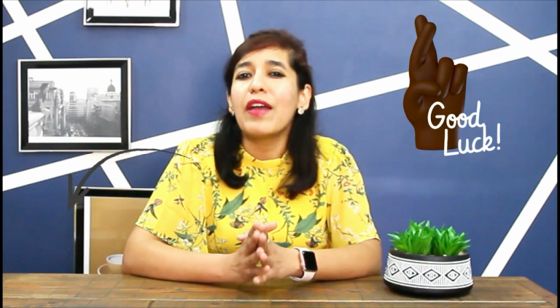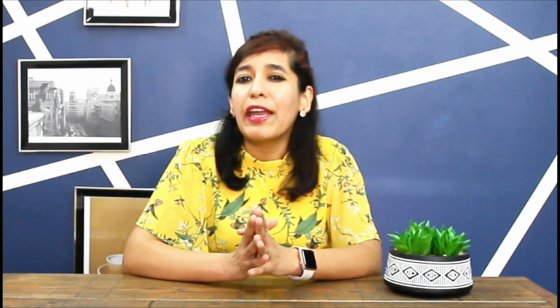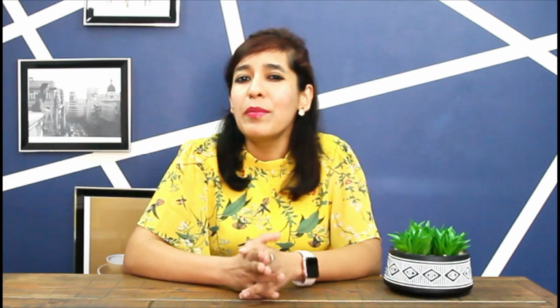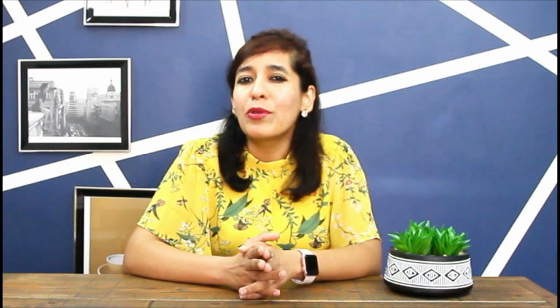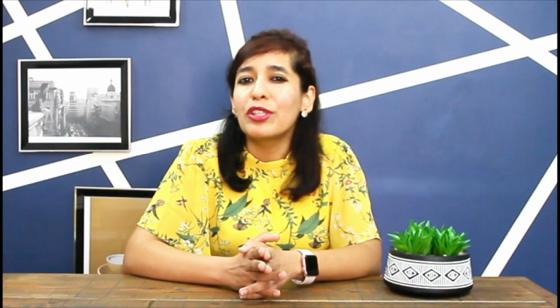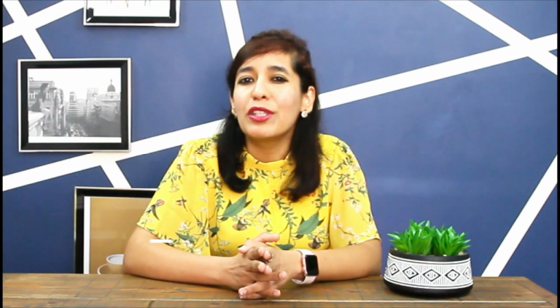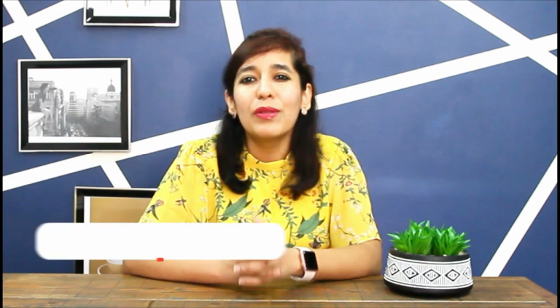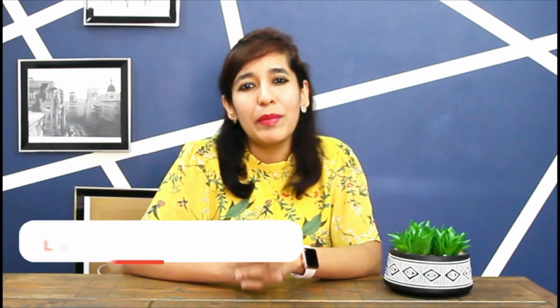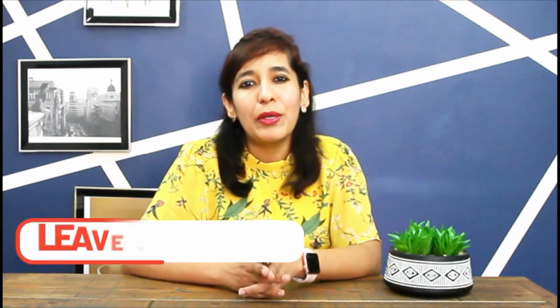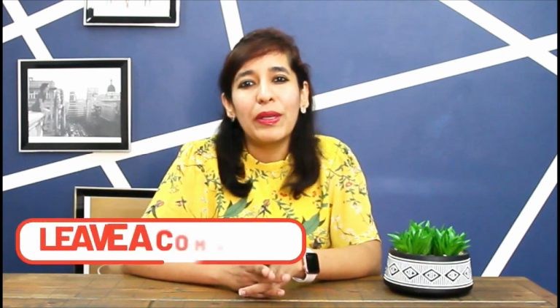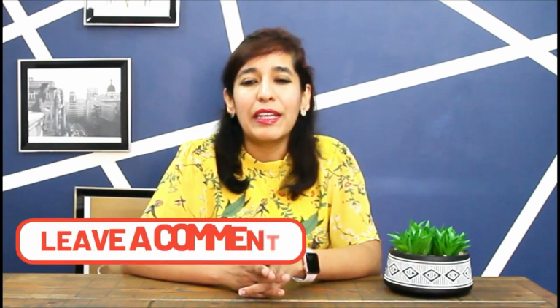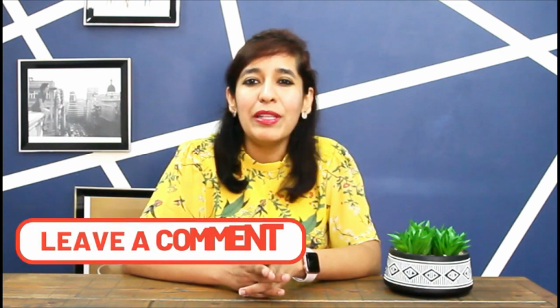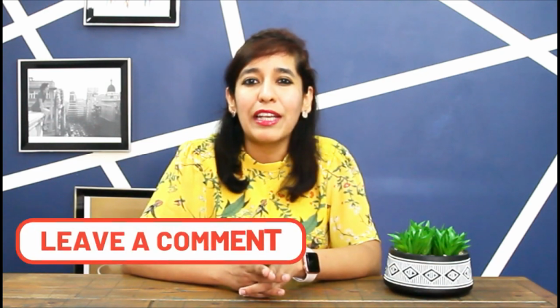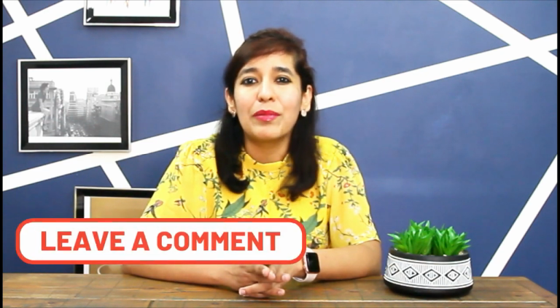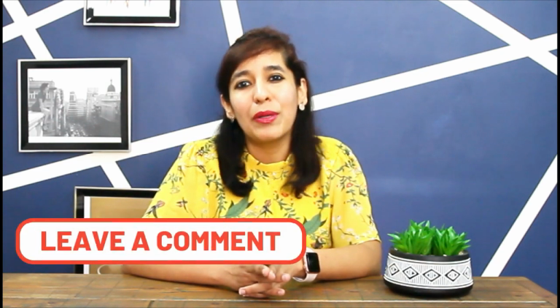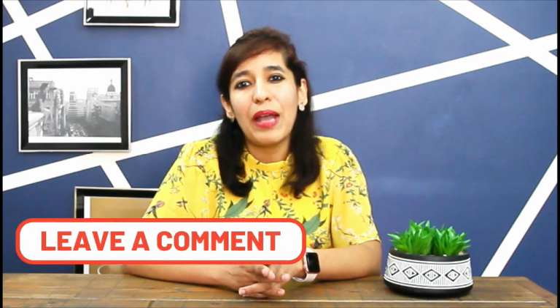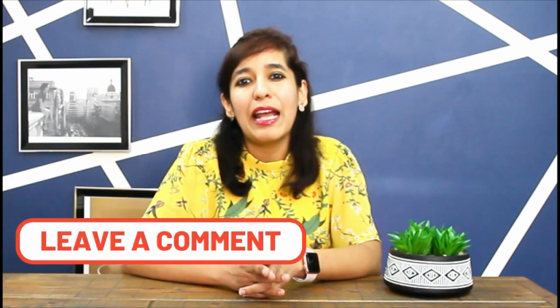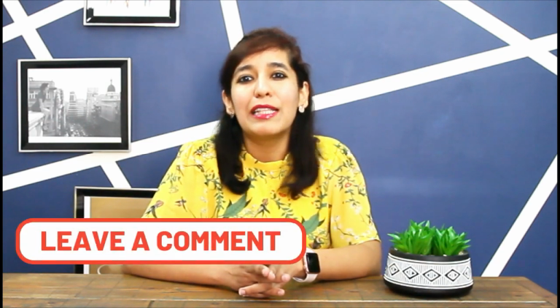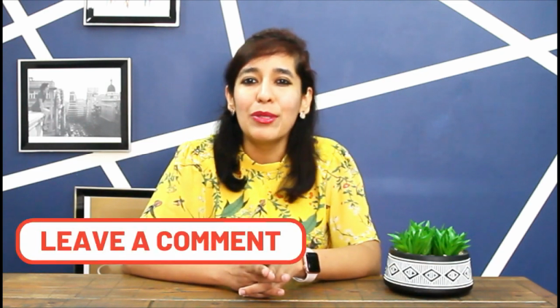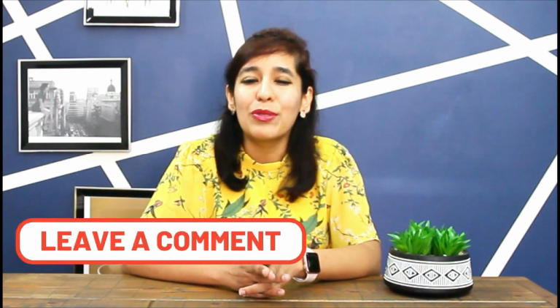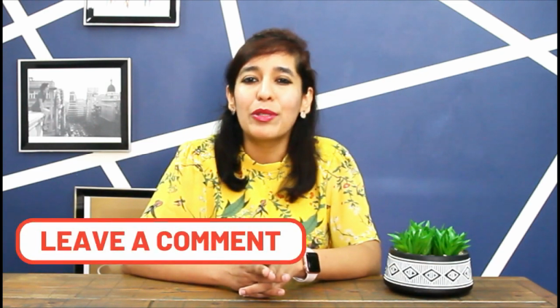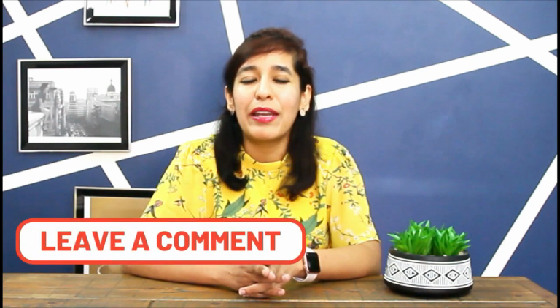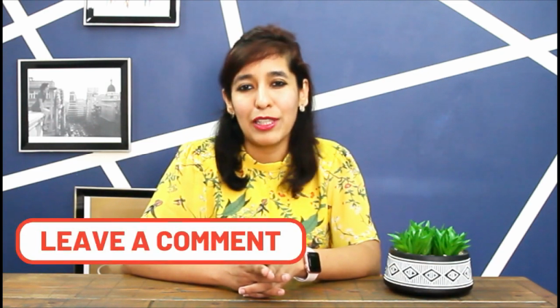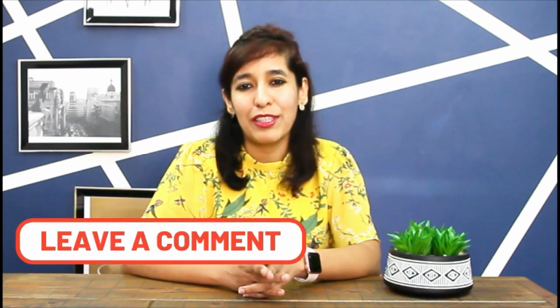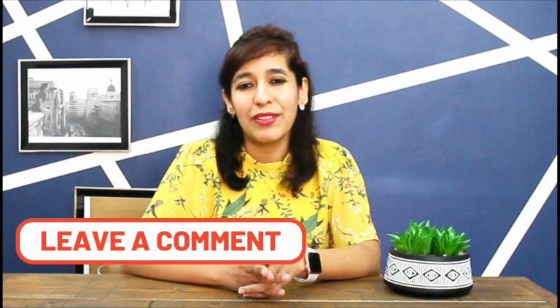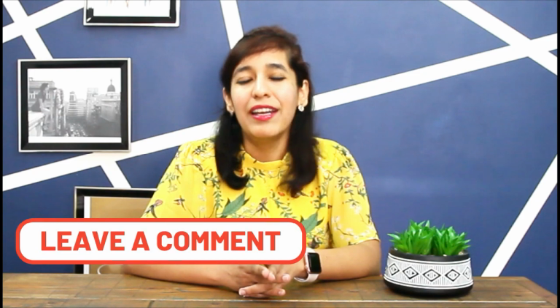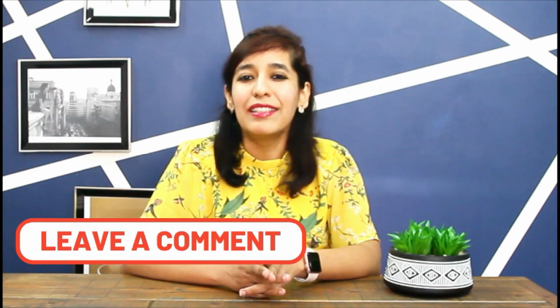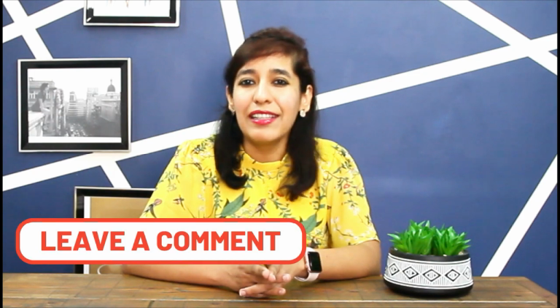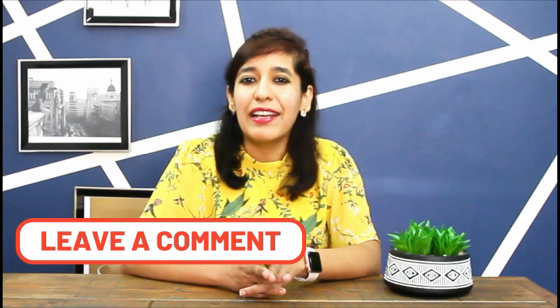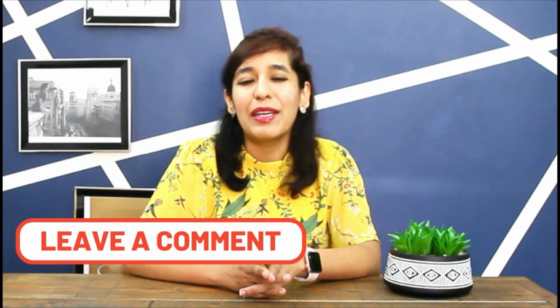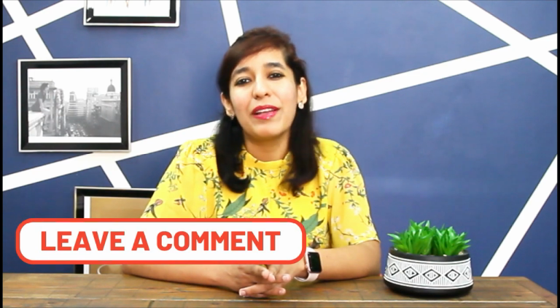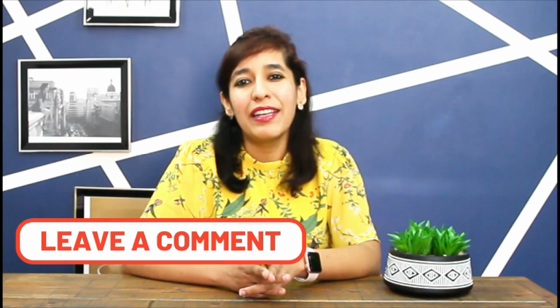Good luck to all the students planning to study in the UK. If you have any questions, let me know in the comment section below, and I'll see you soon with my next video. Till then, keep learning.